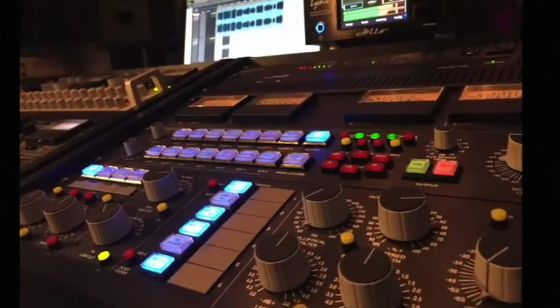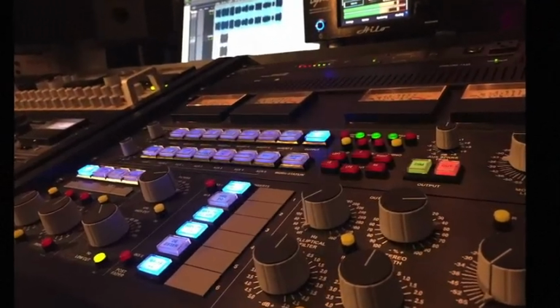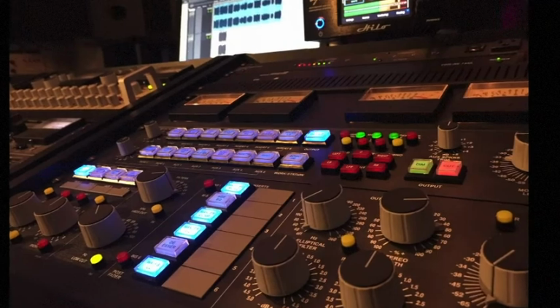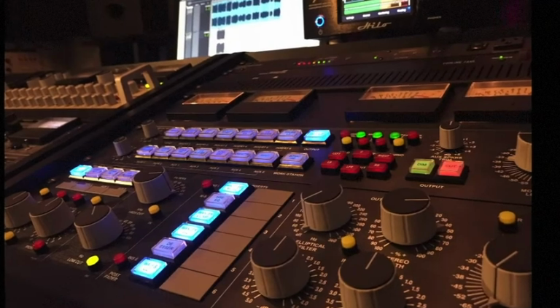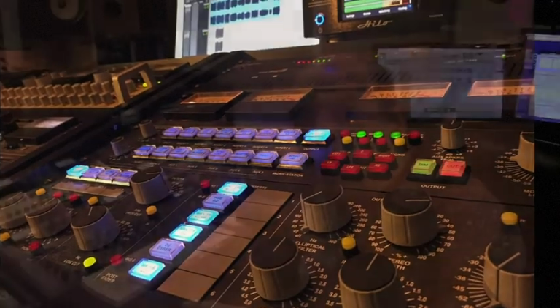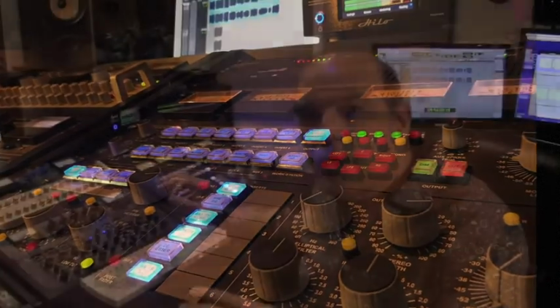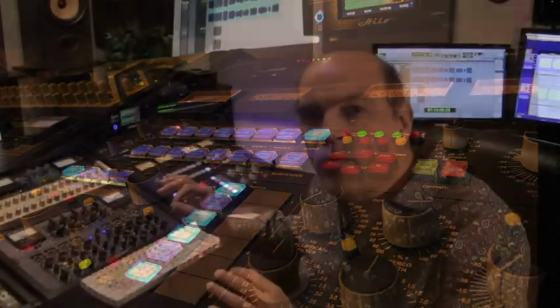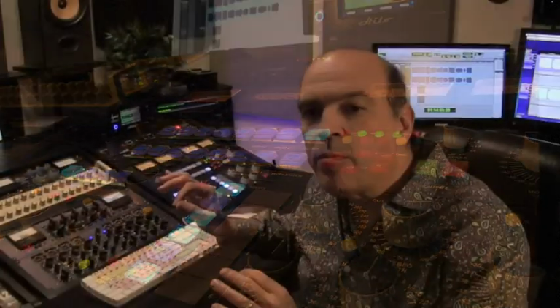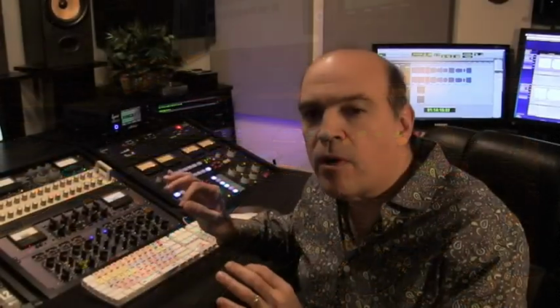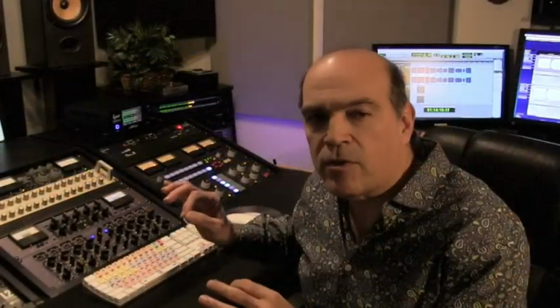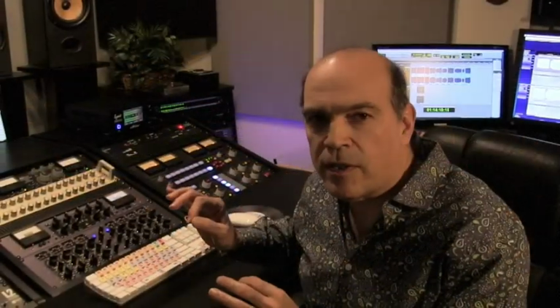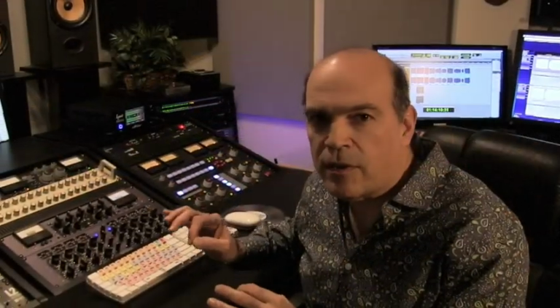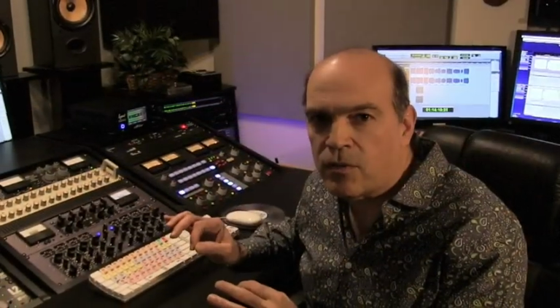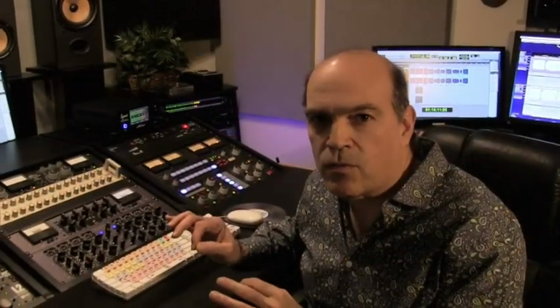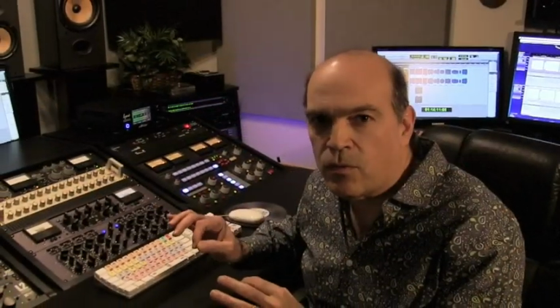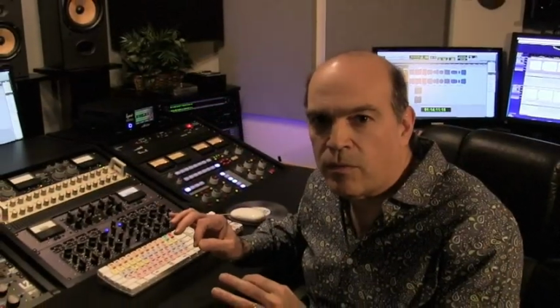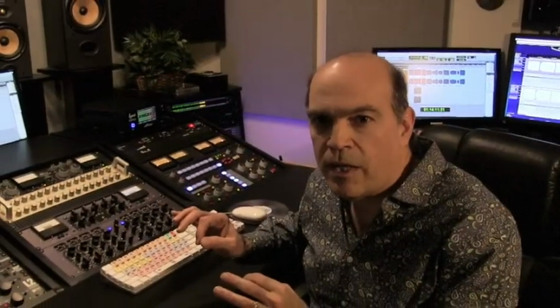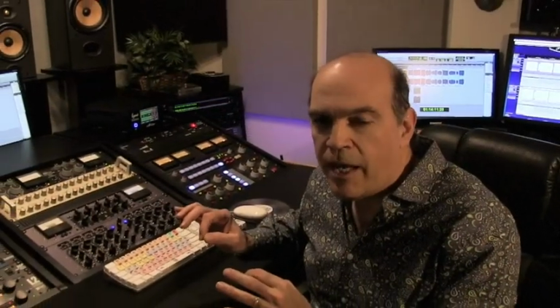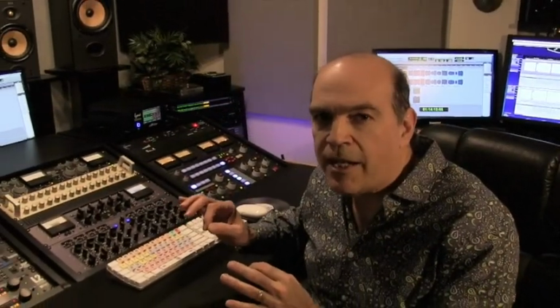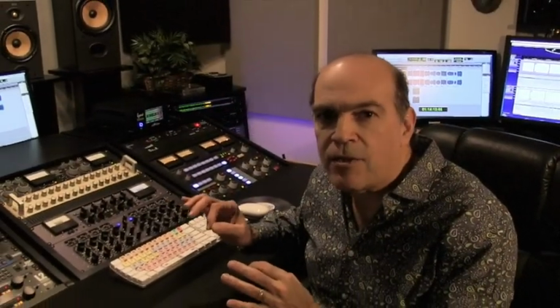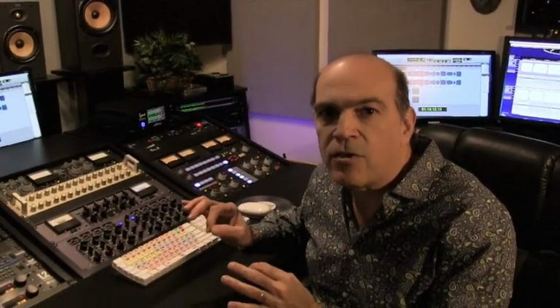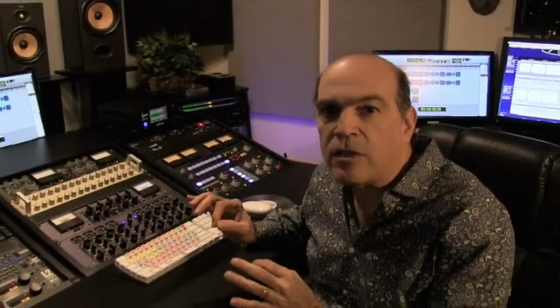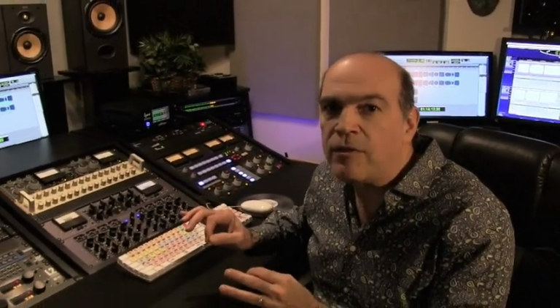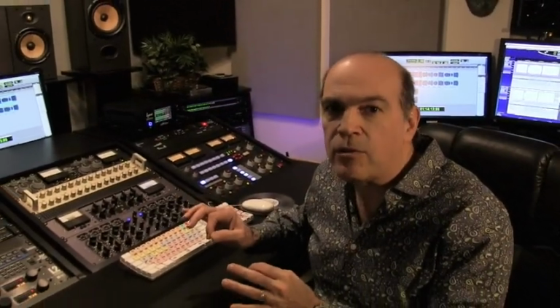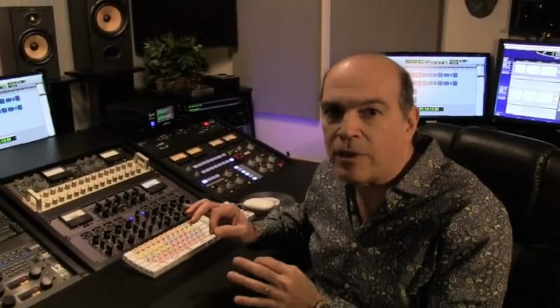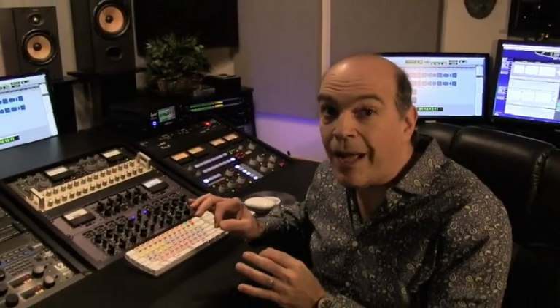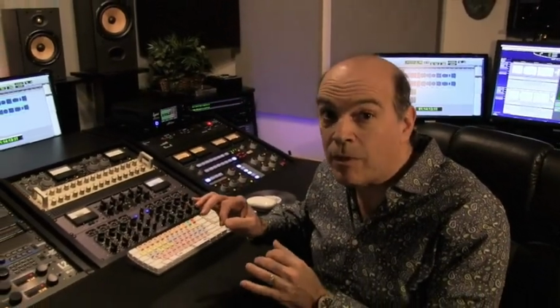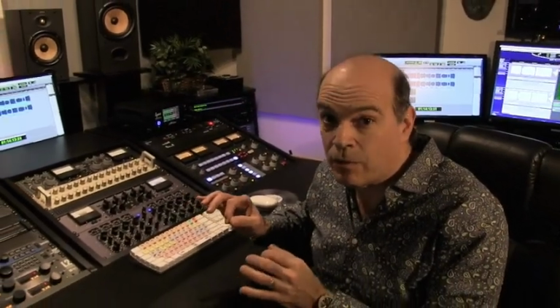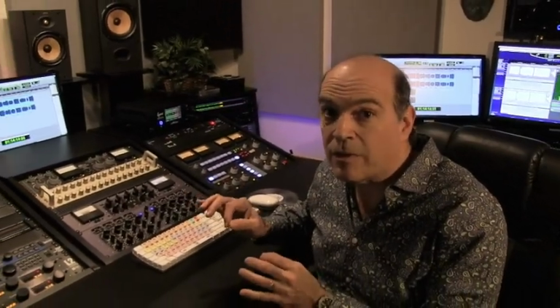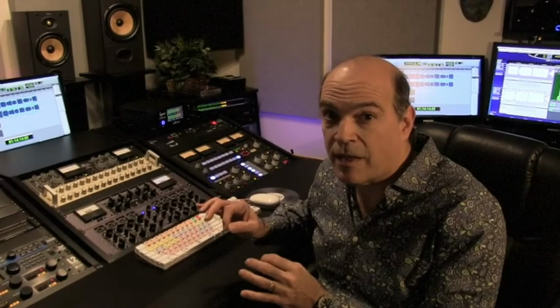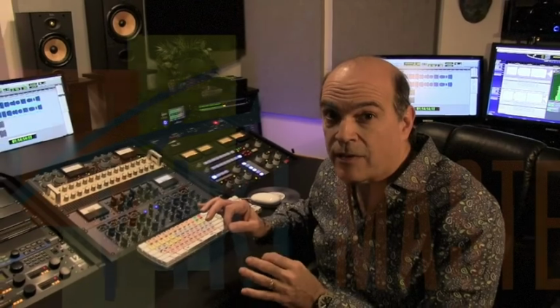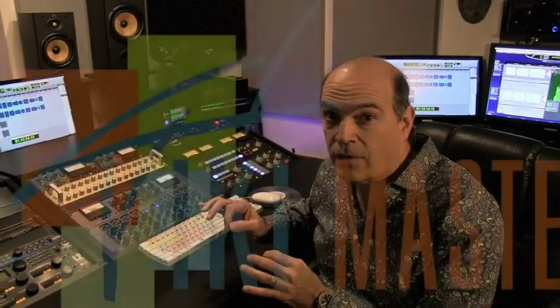The proof is in every project that leaves this room, and it doesn't leave here until I'm completely satisfied.